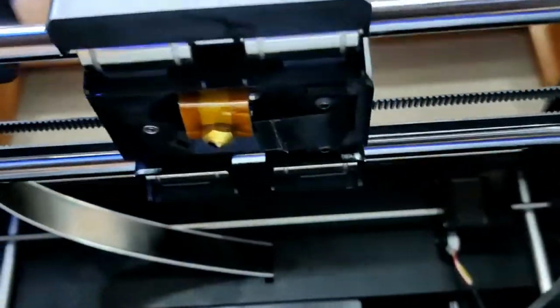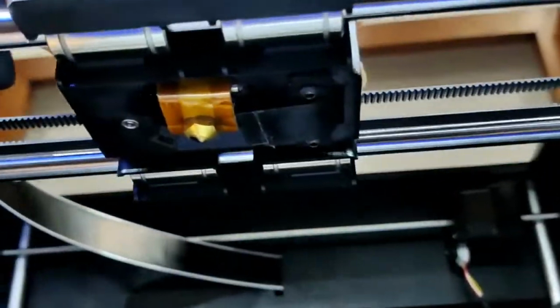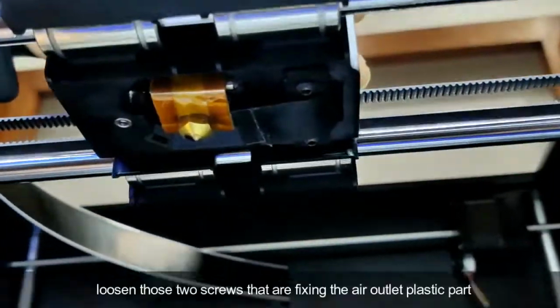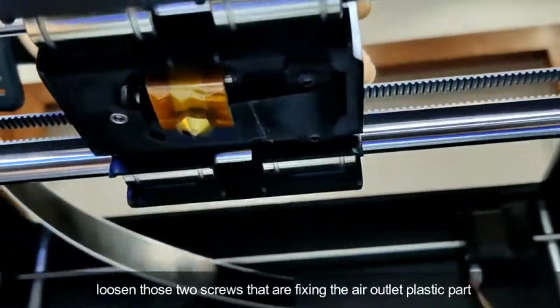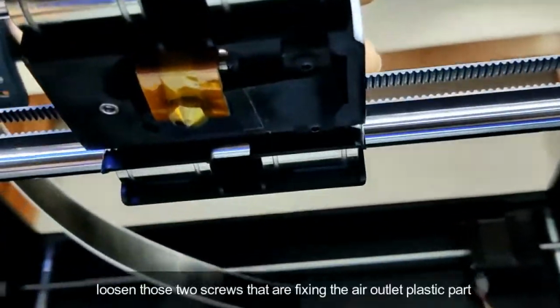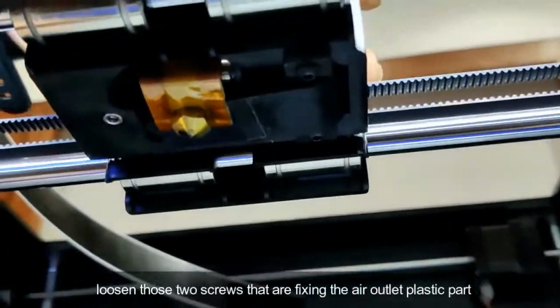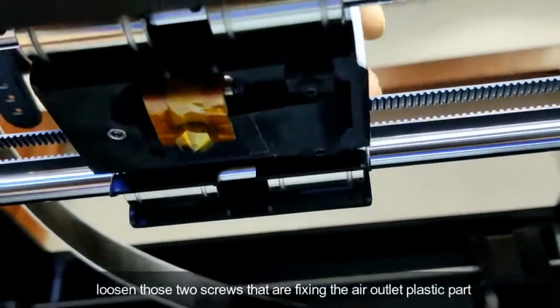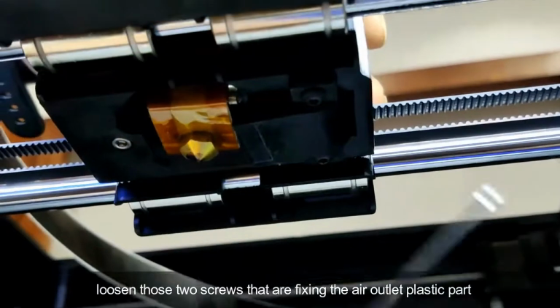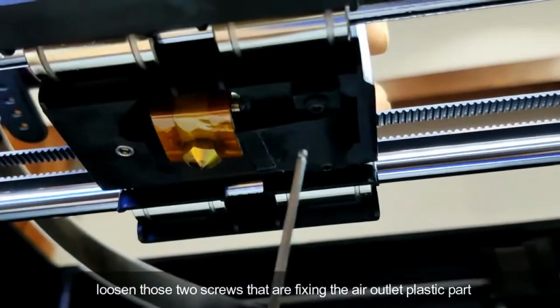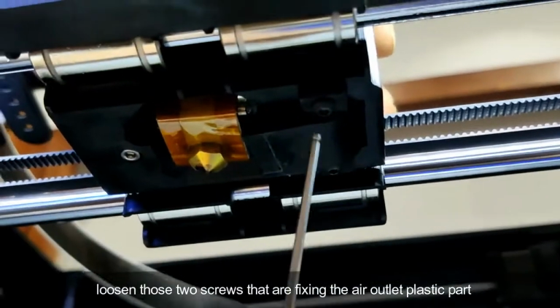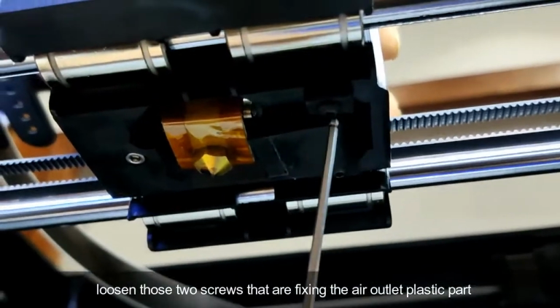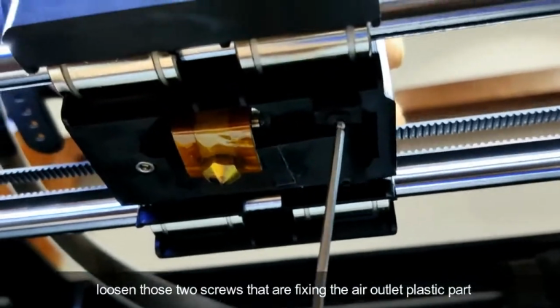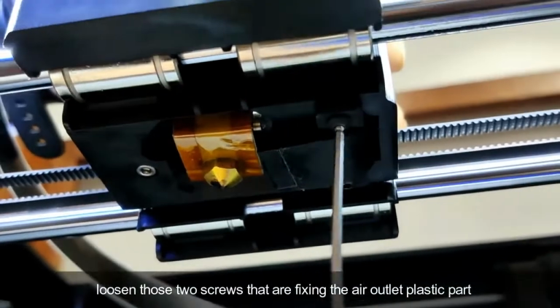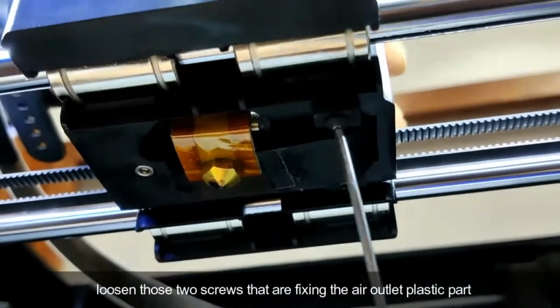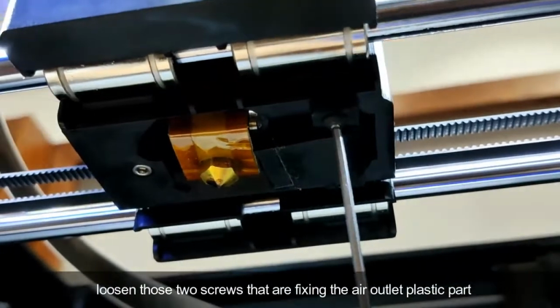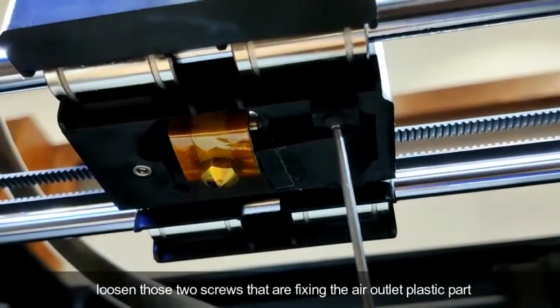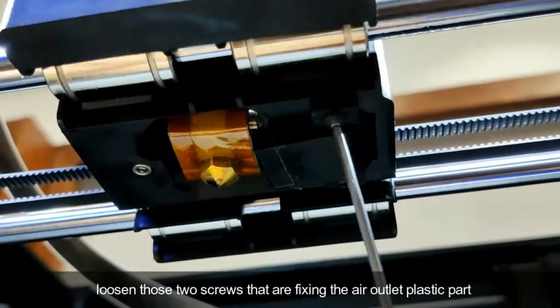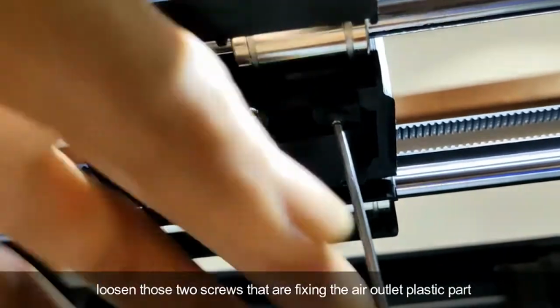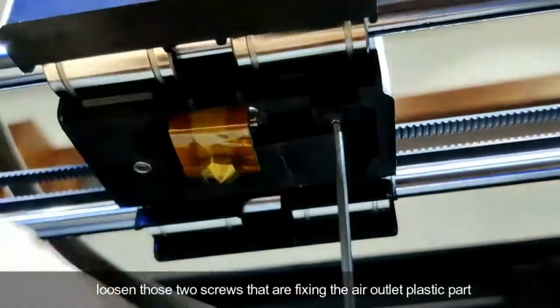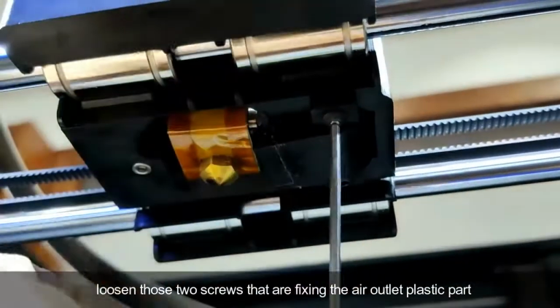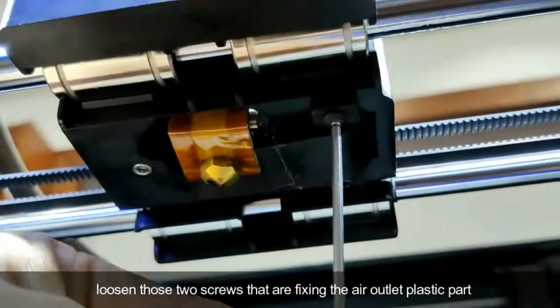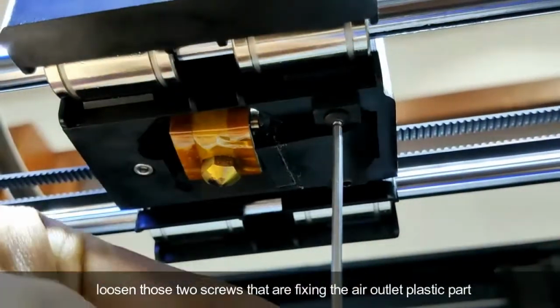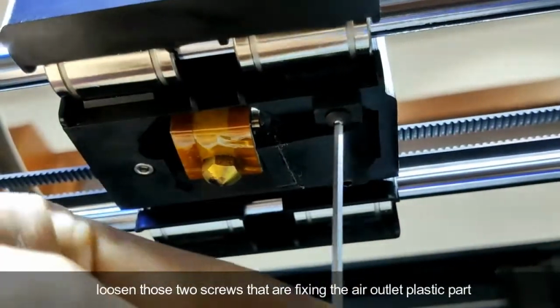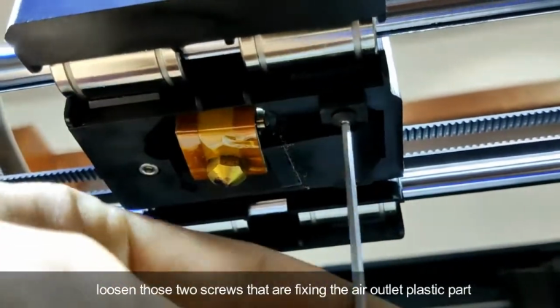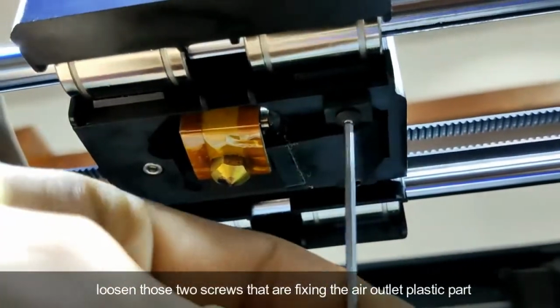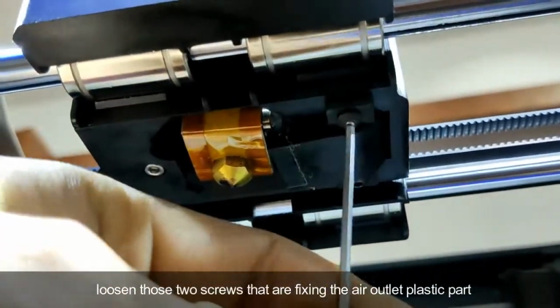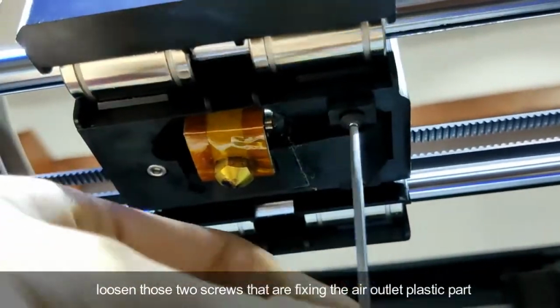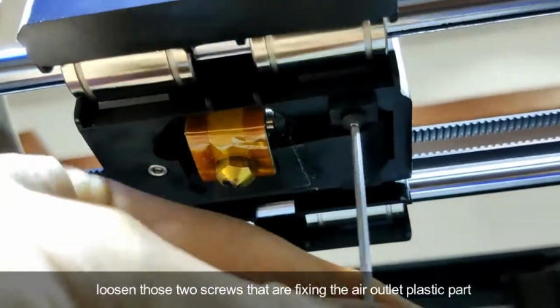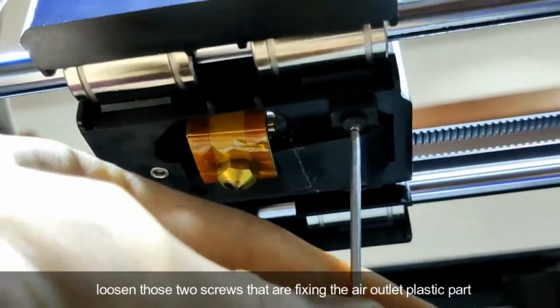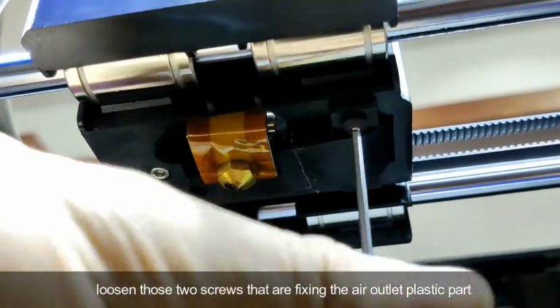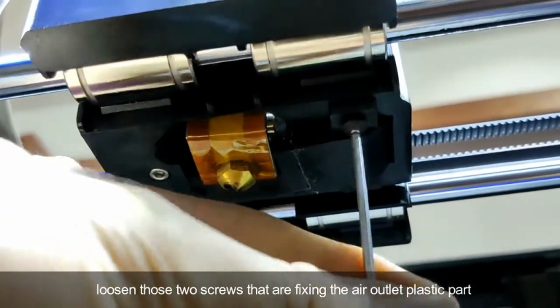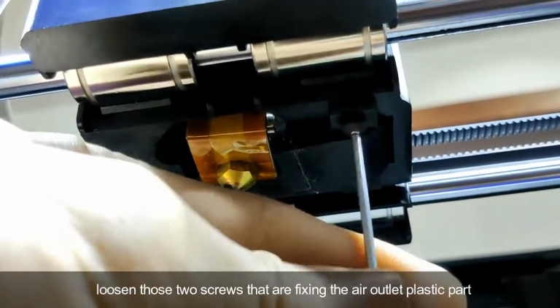Loosen the two screws that are fixing the outlet plastic part.